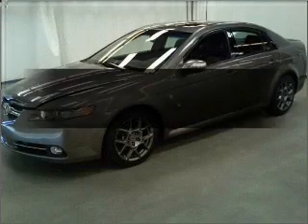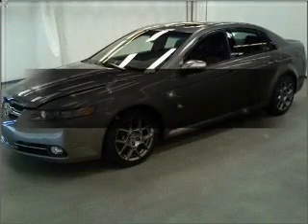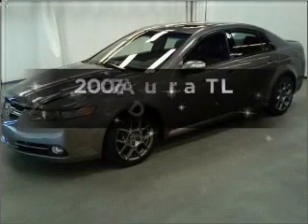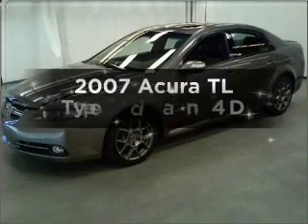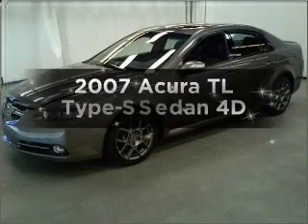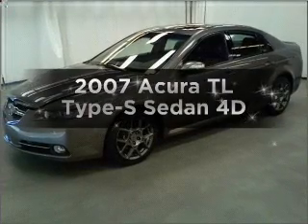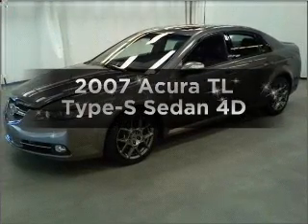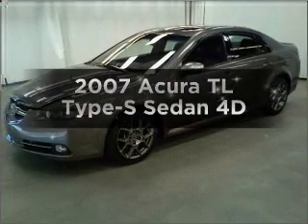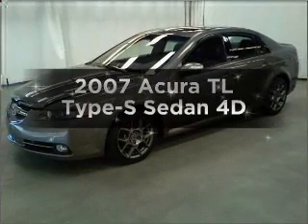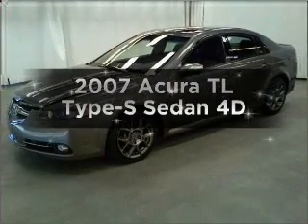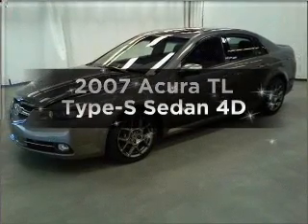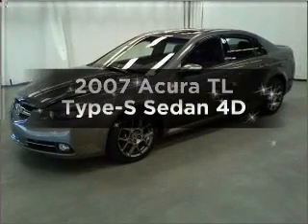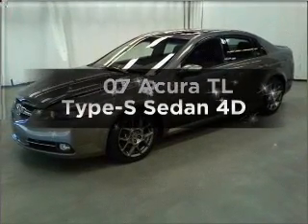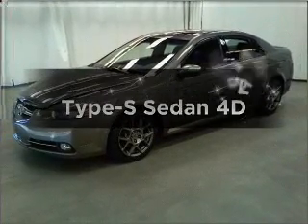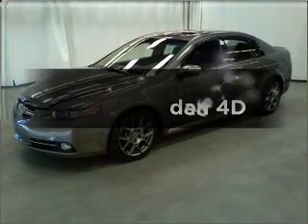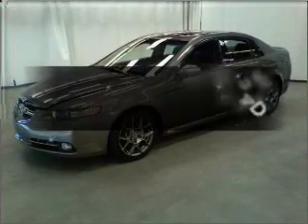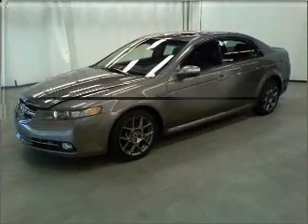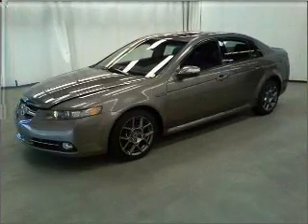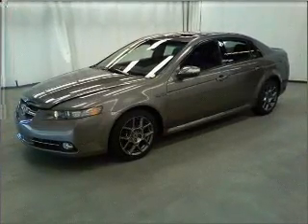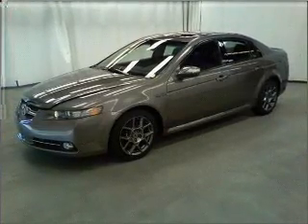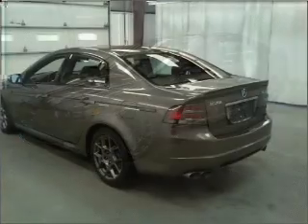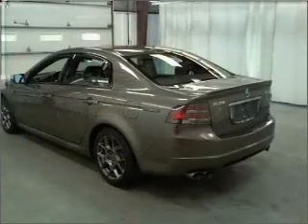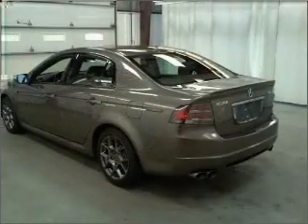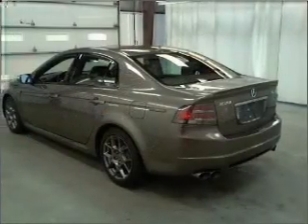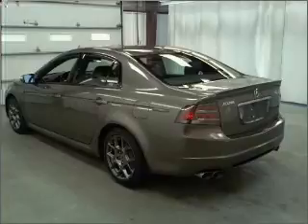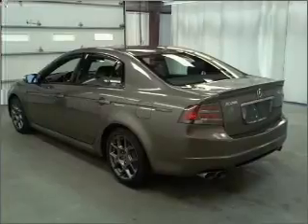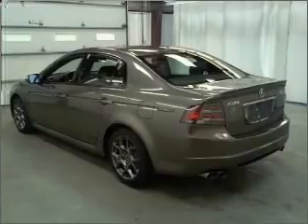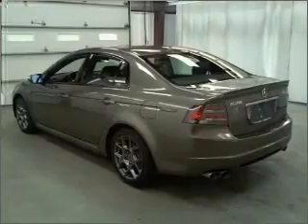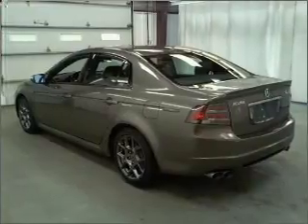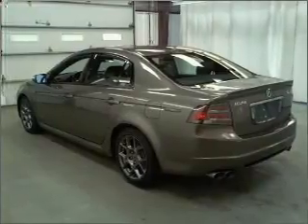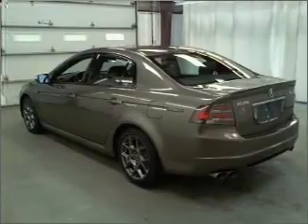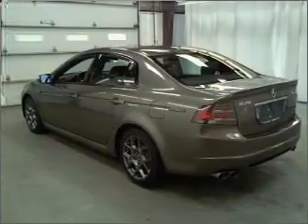Introducing the 2007 Acura TL. If you're looking for an automobile with great attributes, look no further.